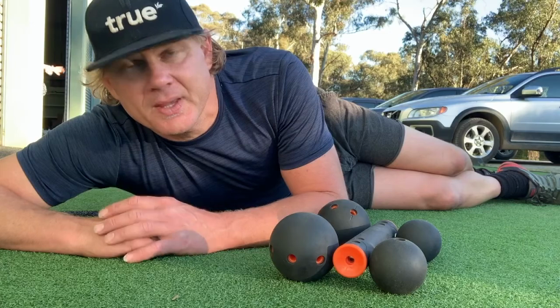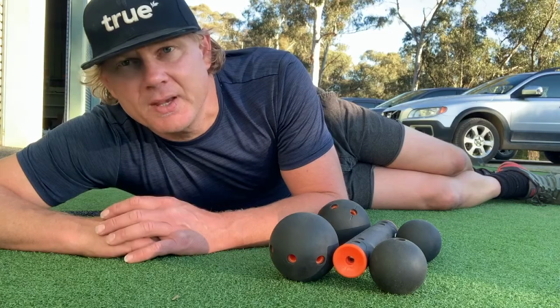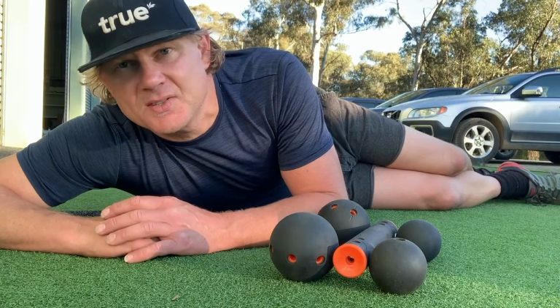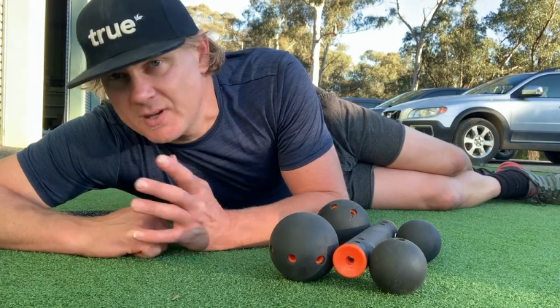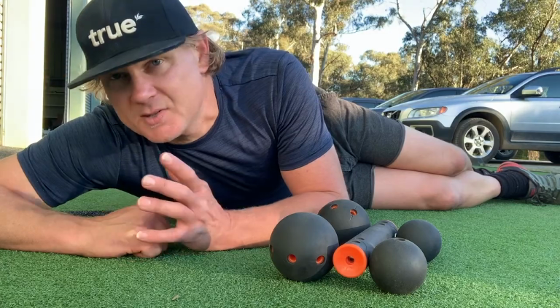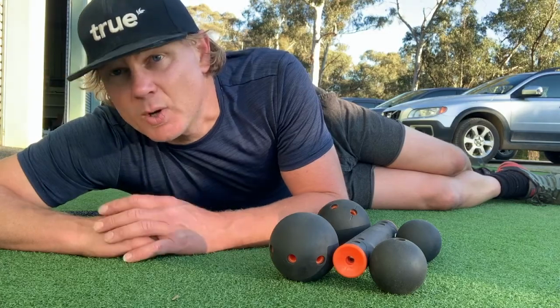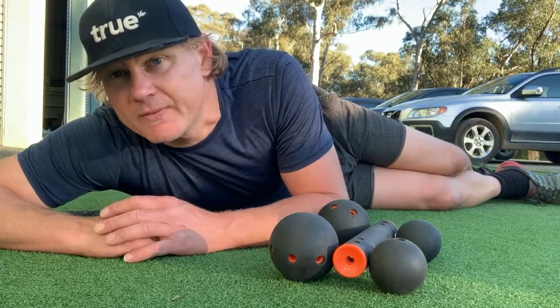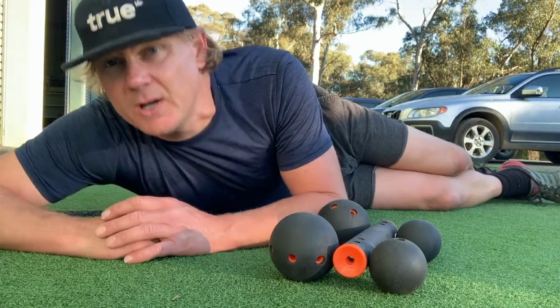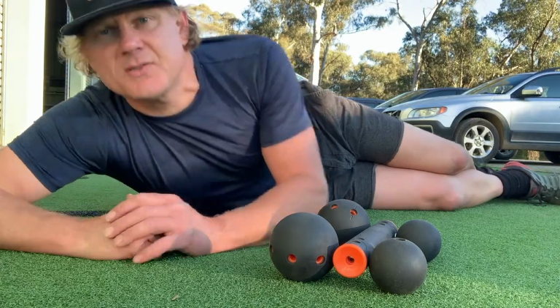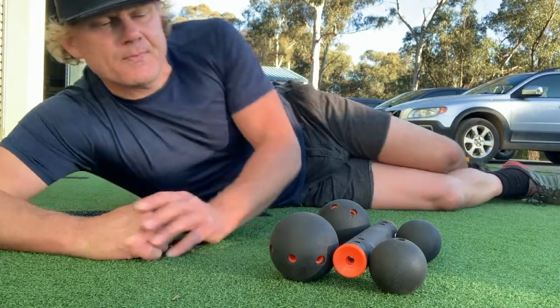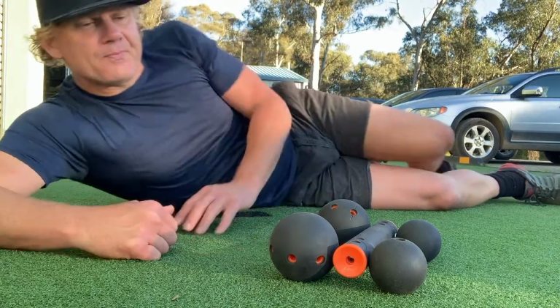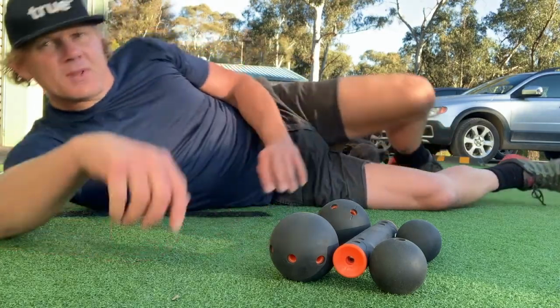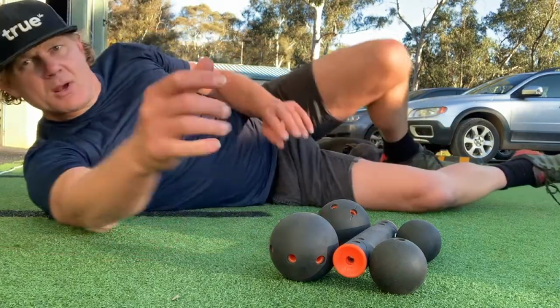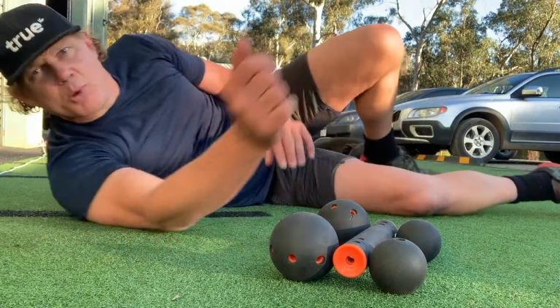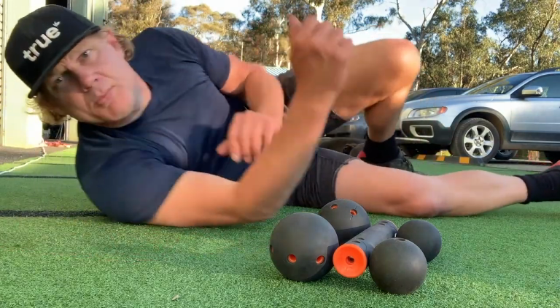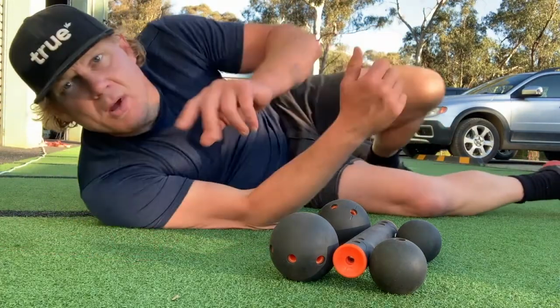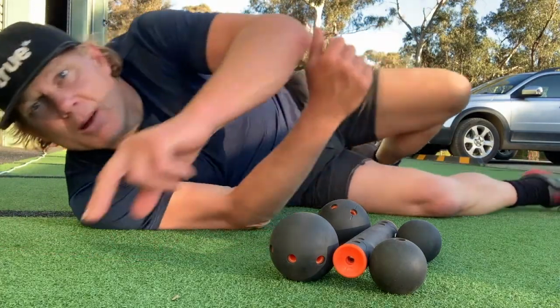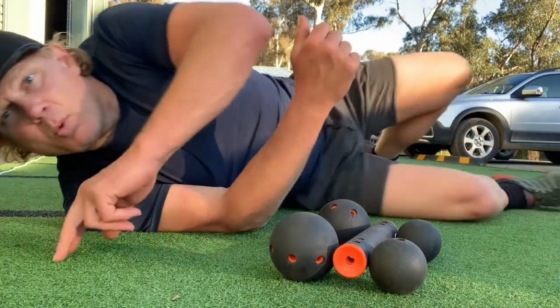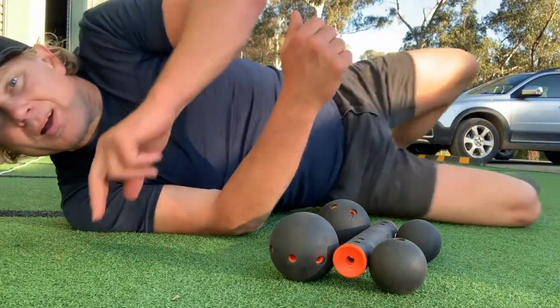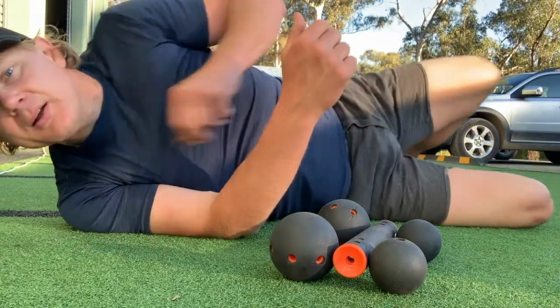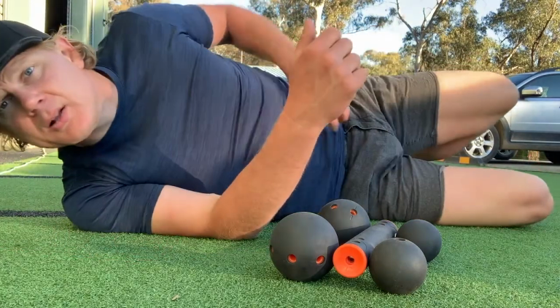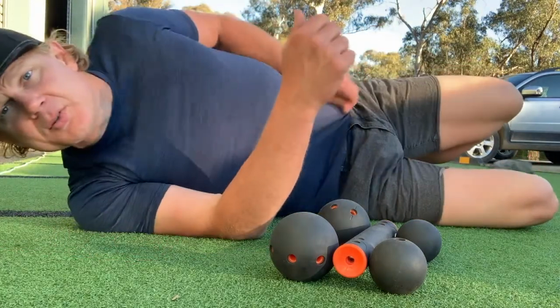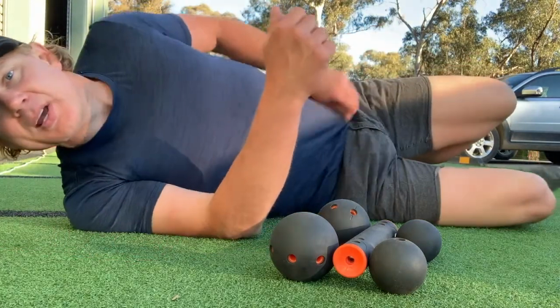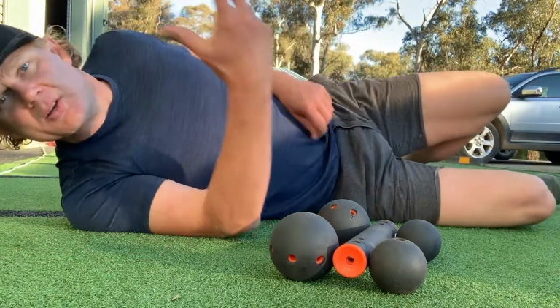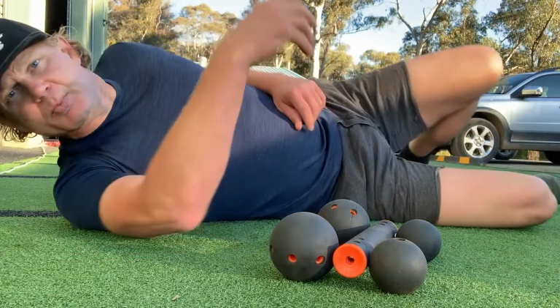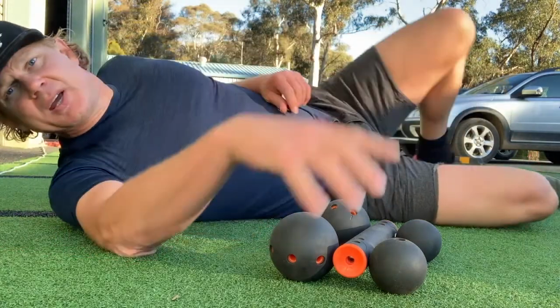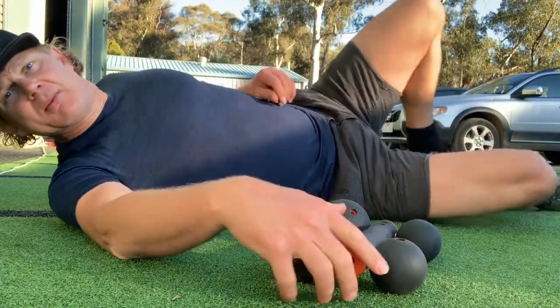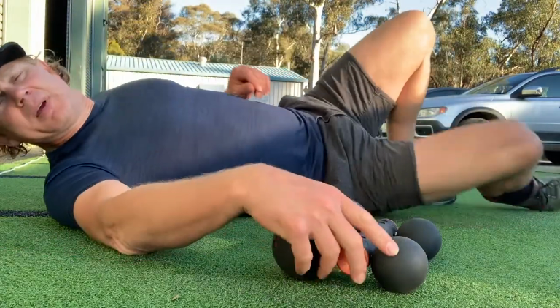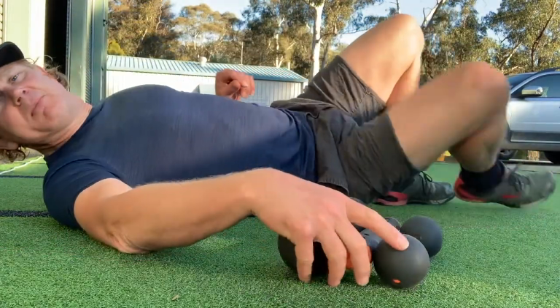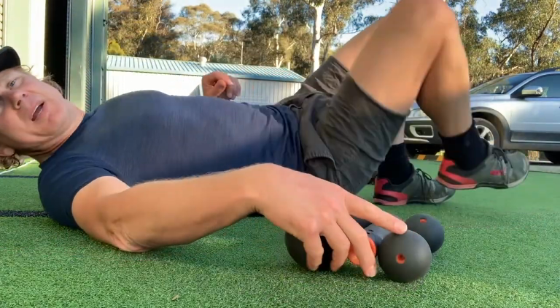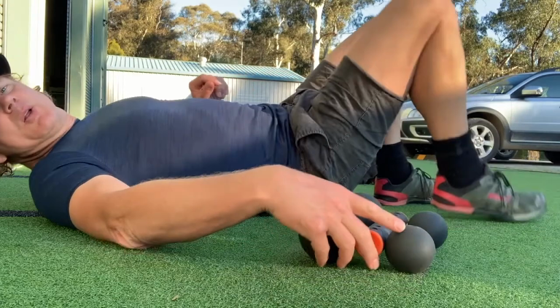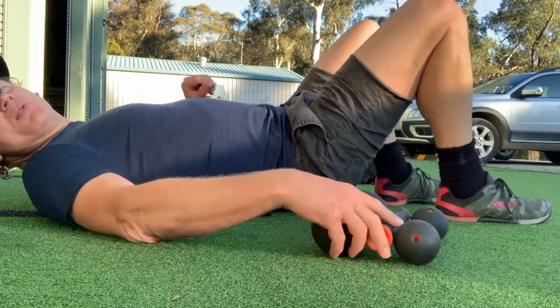Here are three quick videos. Number one: glutes. Hit those big, big glutes.